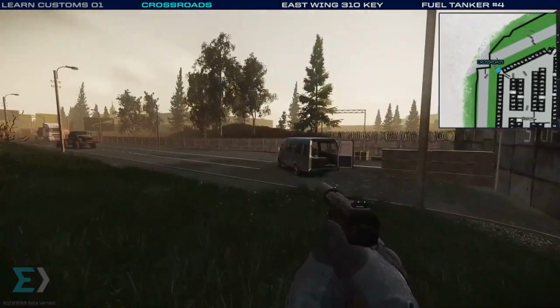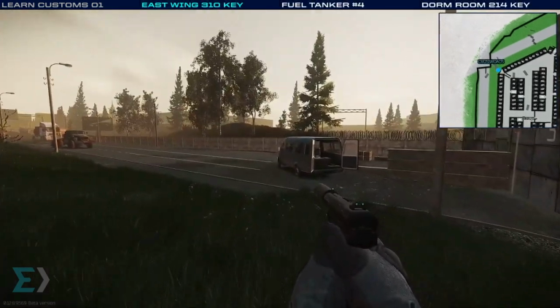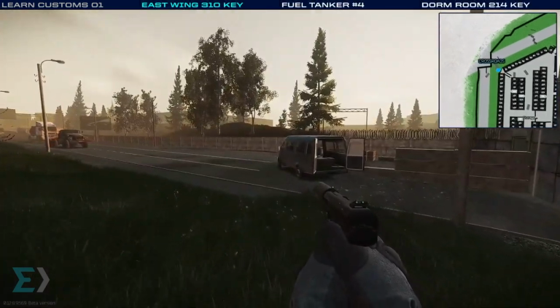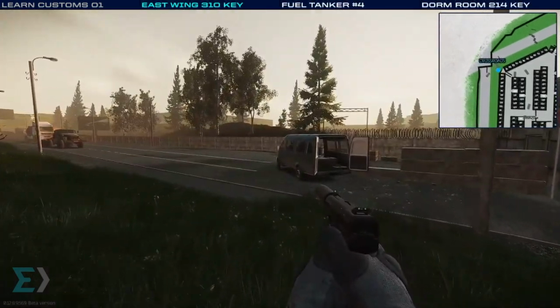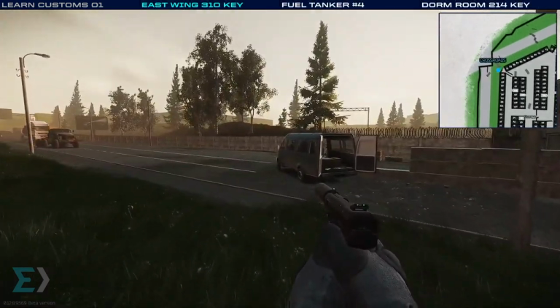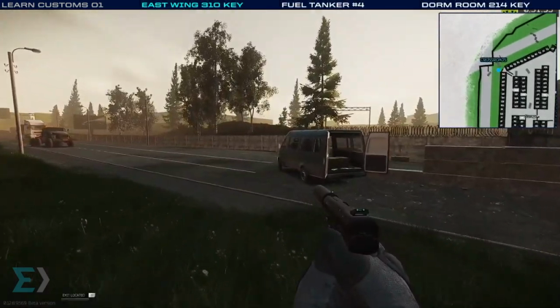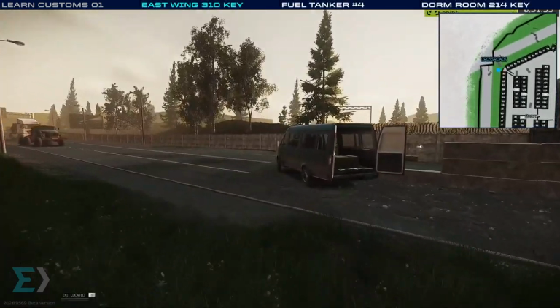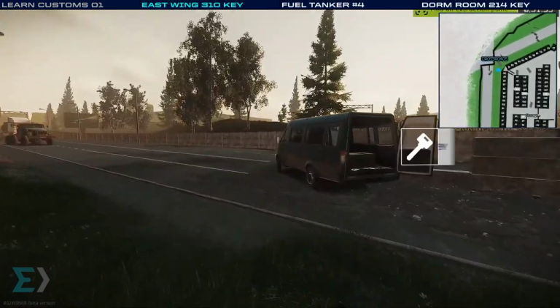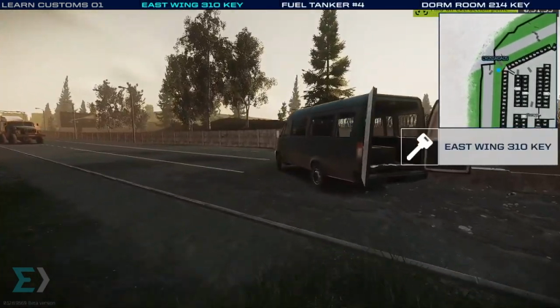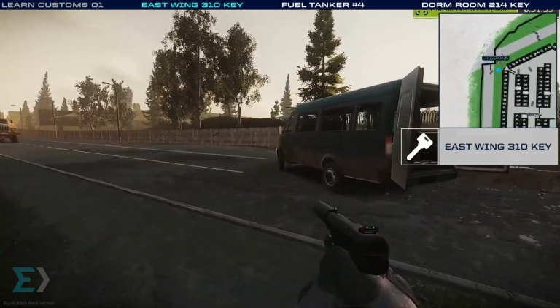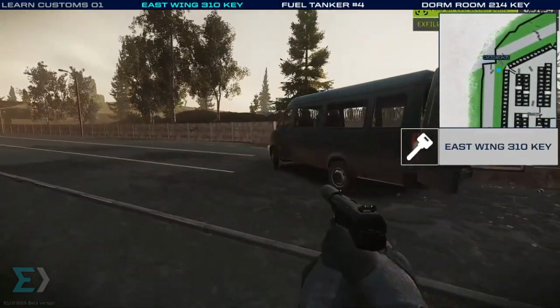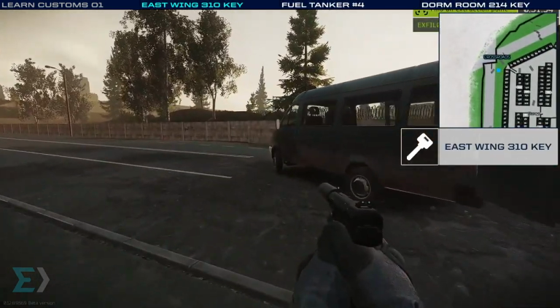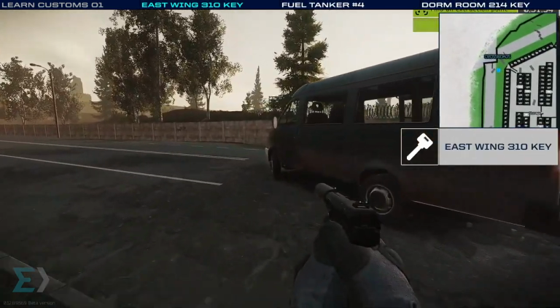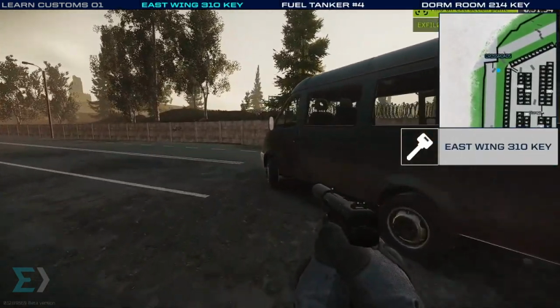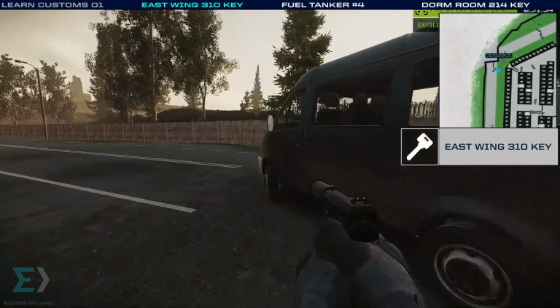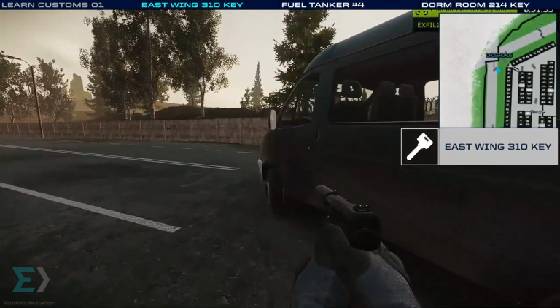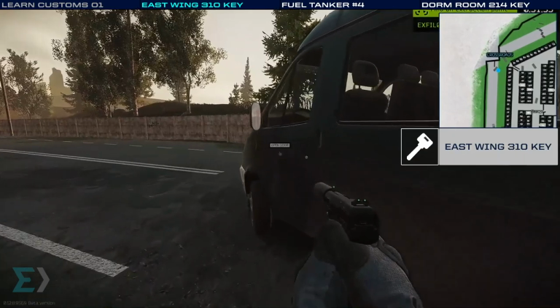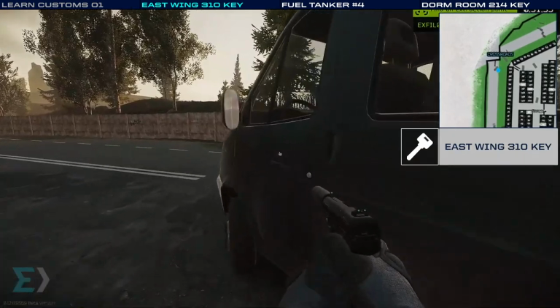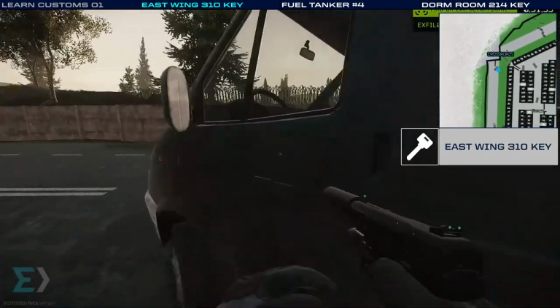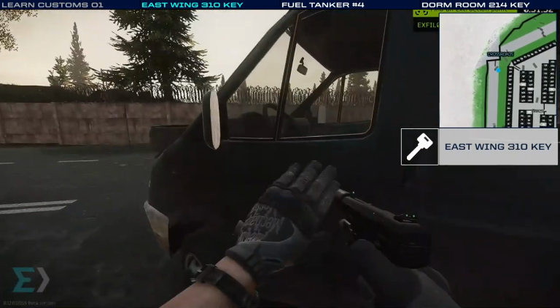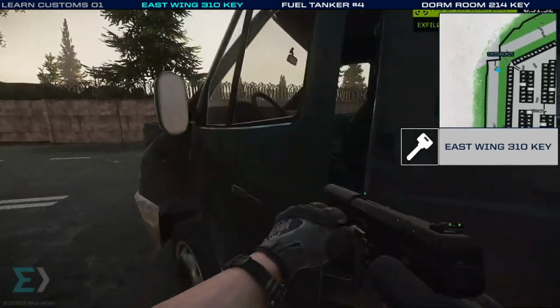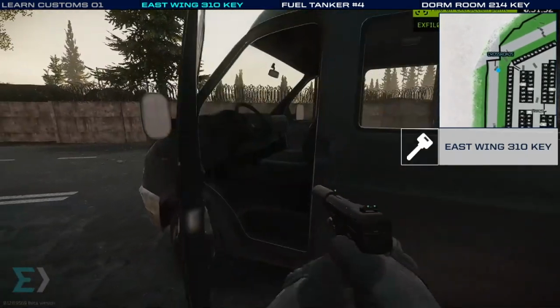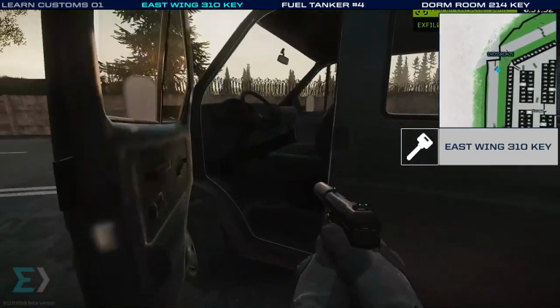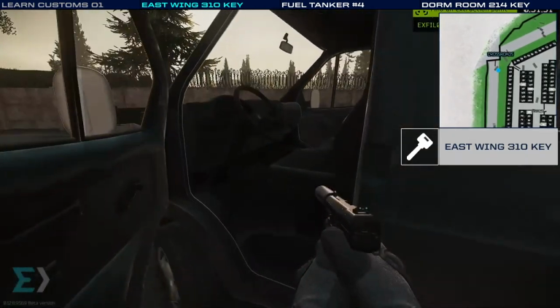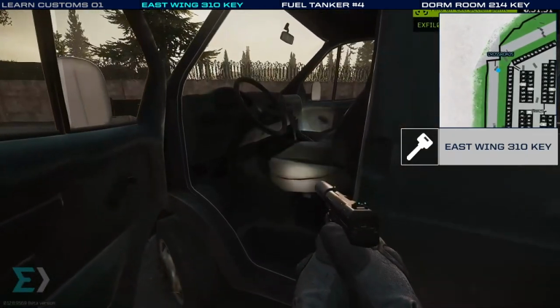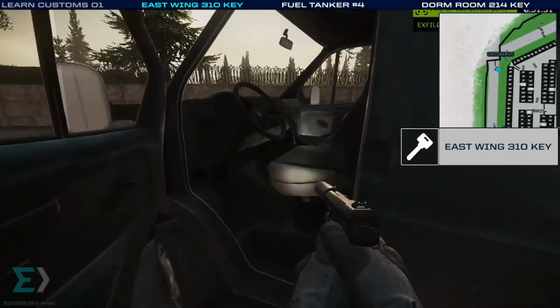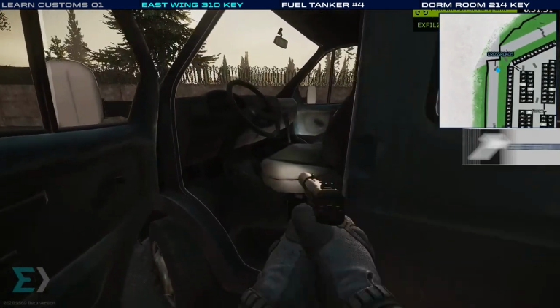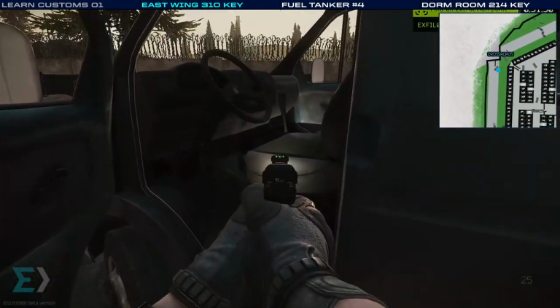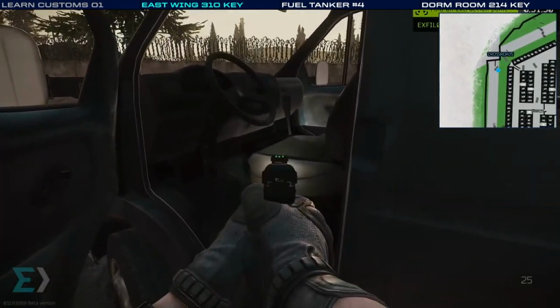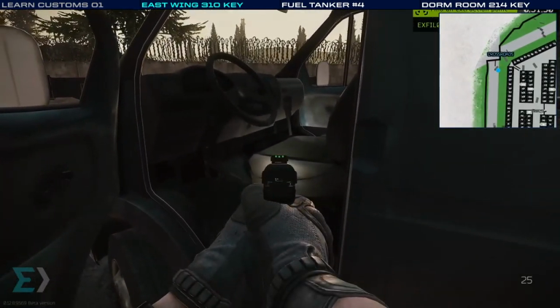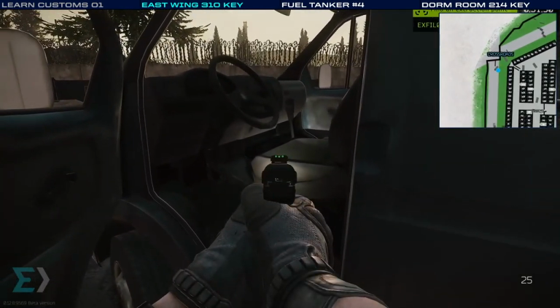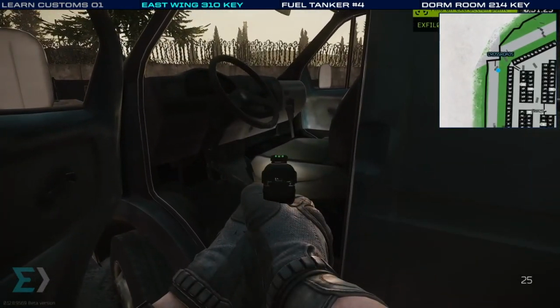Our second location has us looking for an East Wing 310 key that can be used on Shoreline. It spawns on the driver's seat in front.